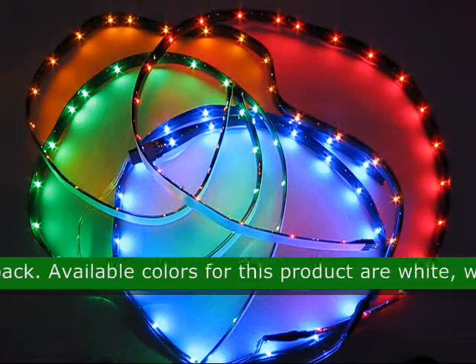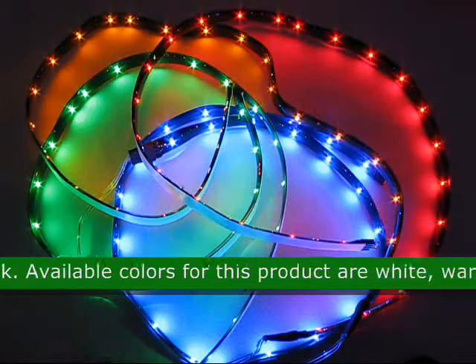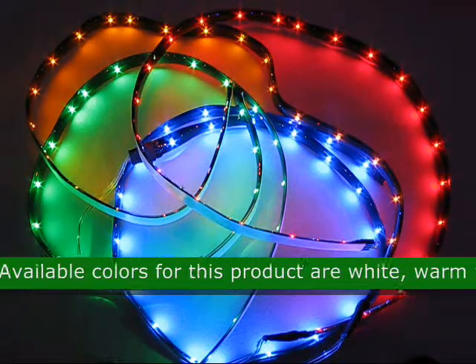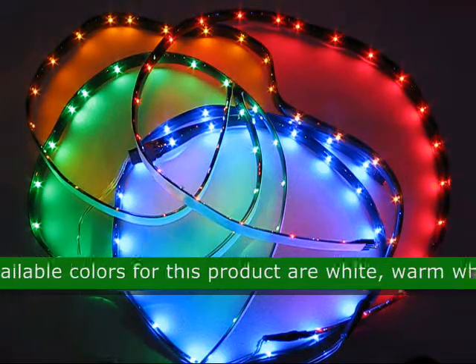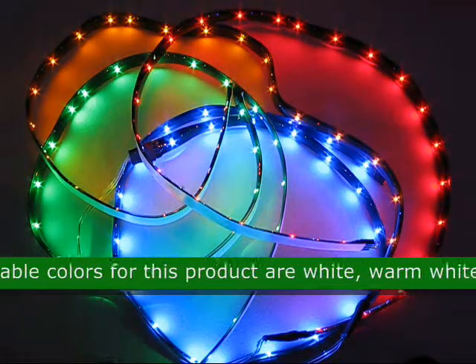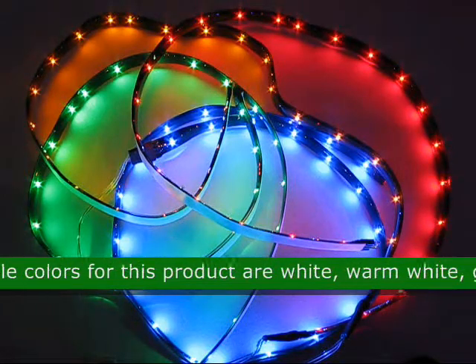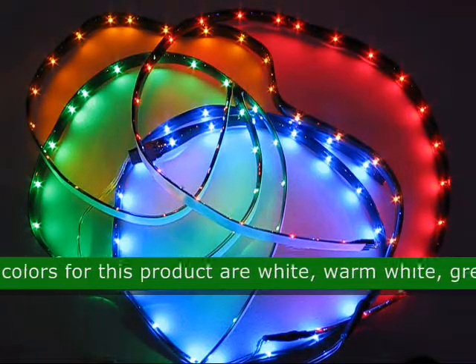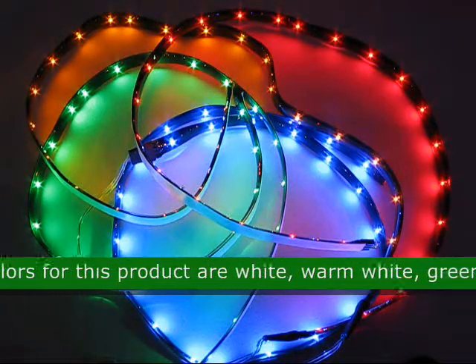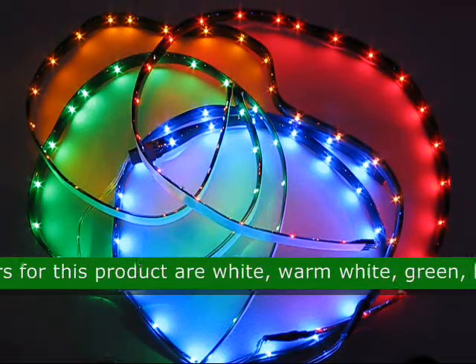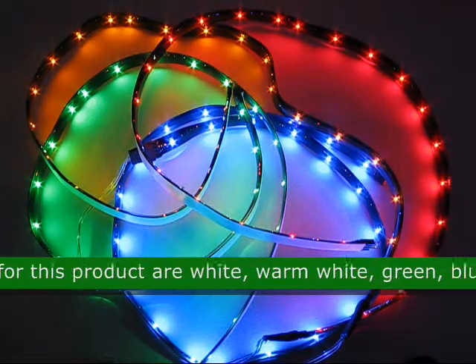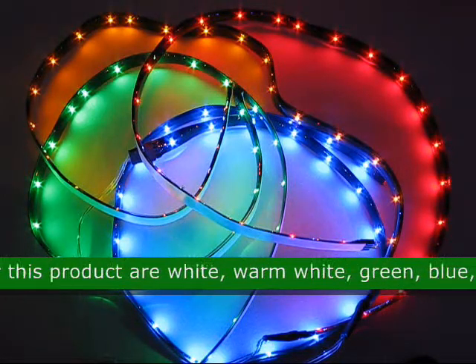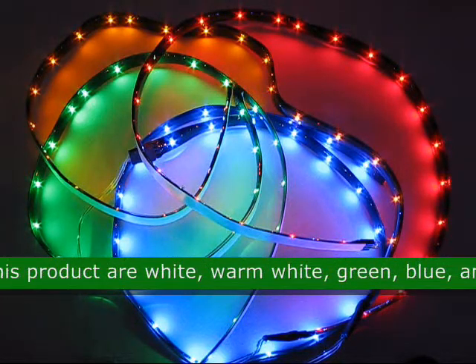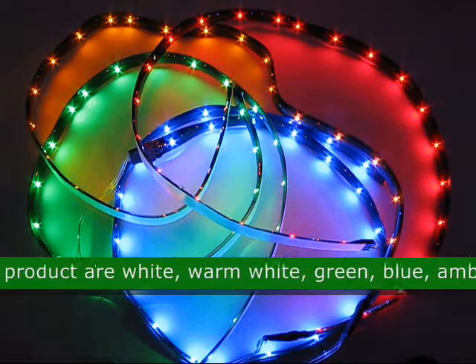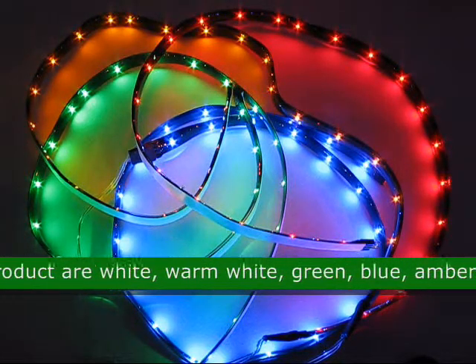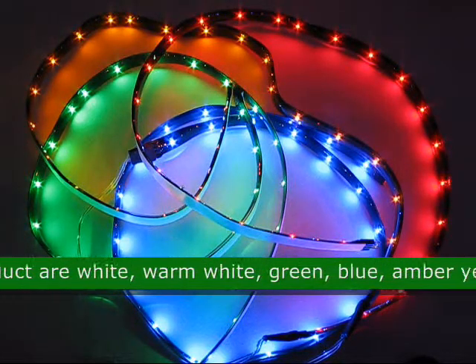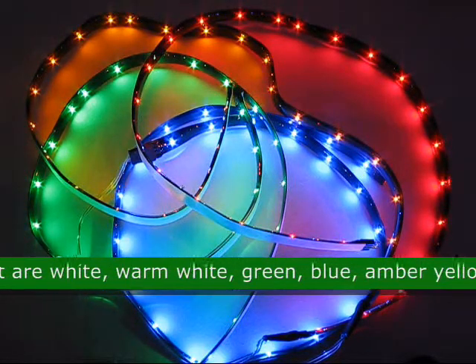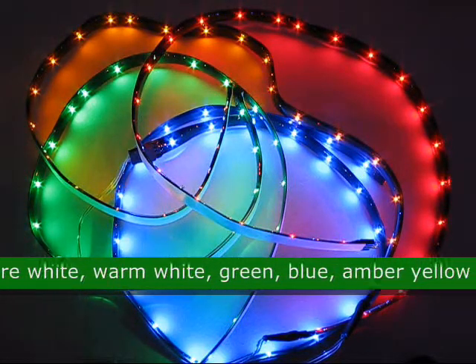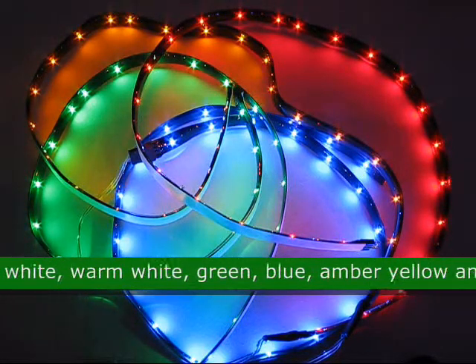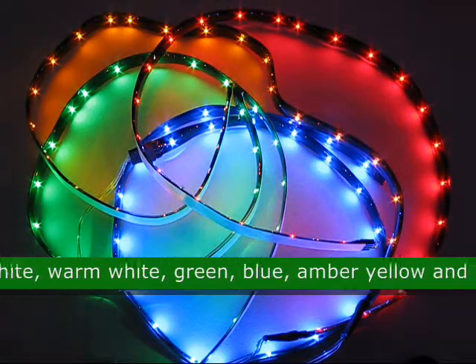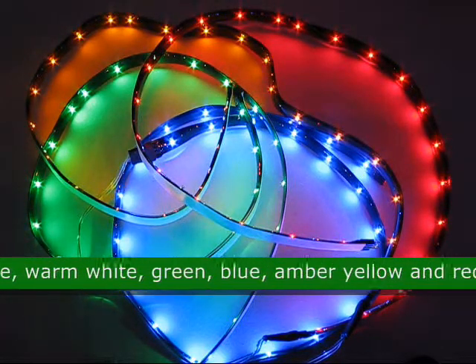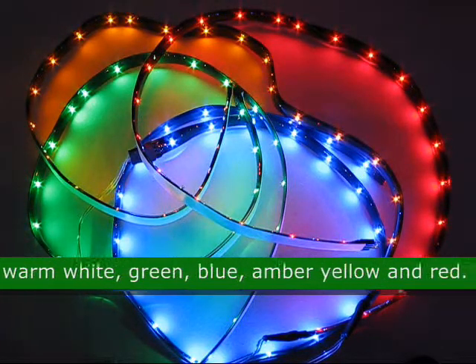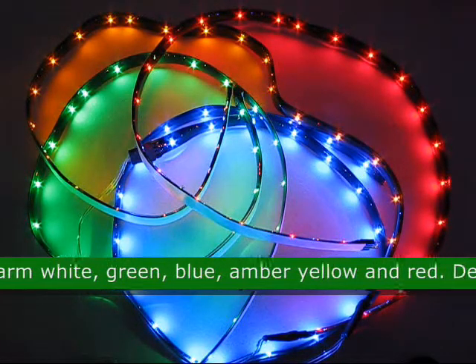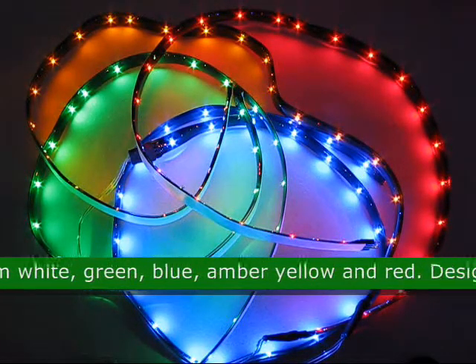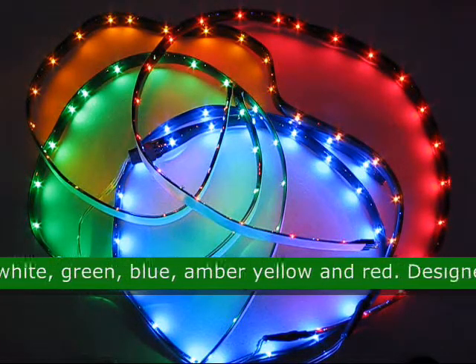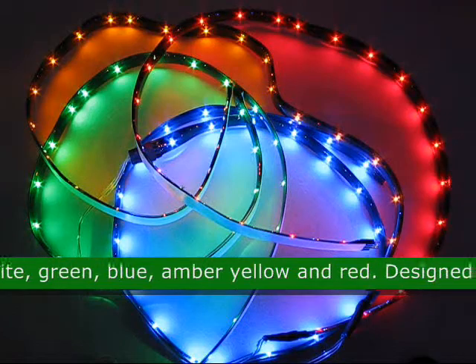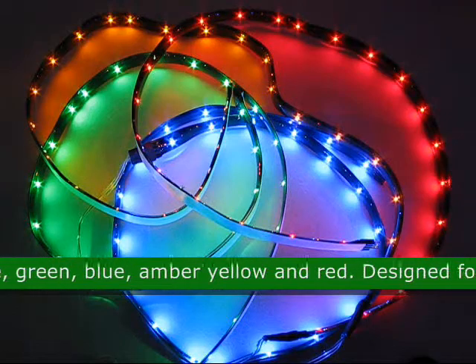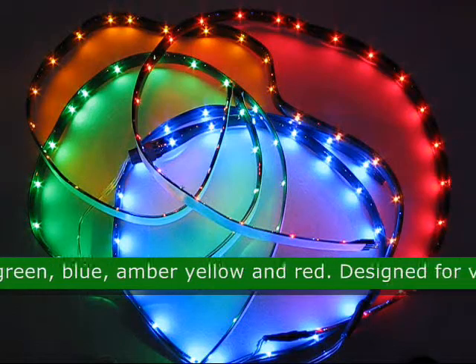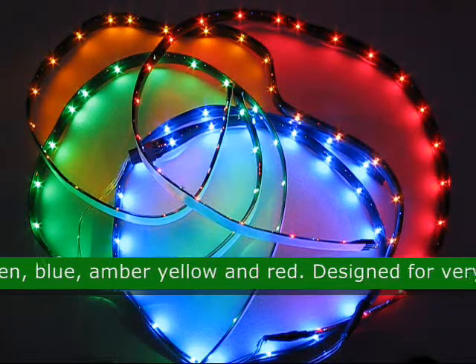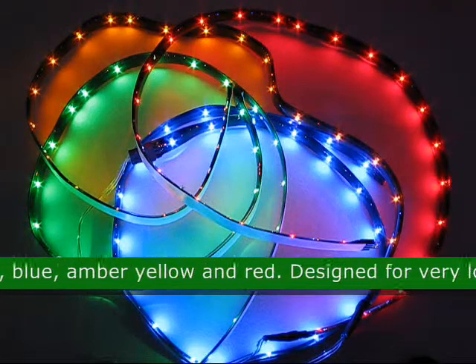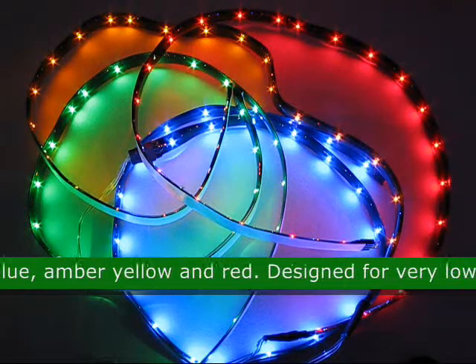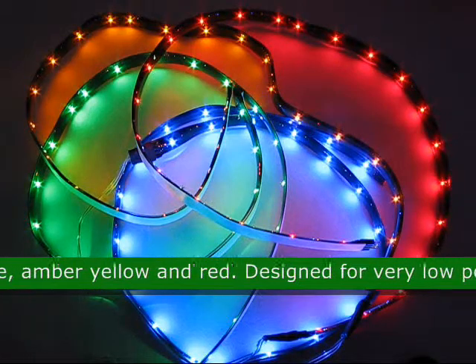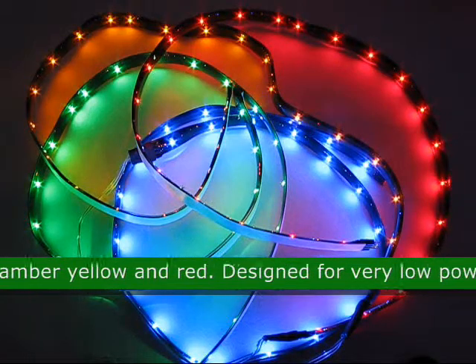The available colors for this product are white, warm white, green, blue, amber yellow, and red.